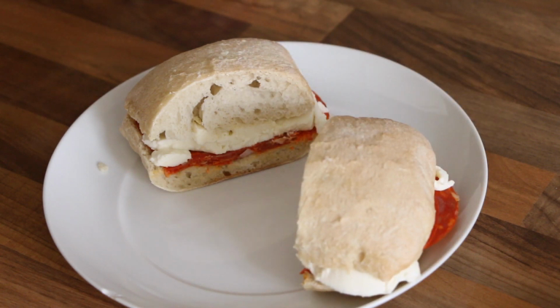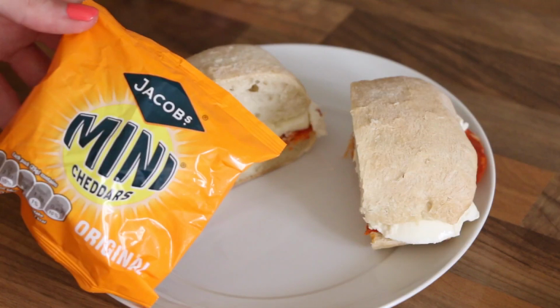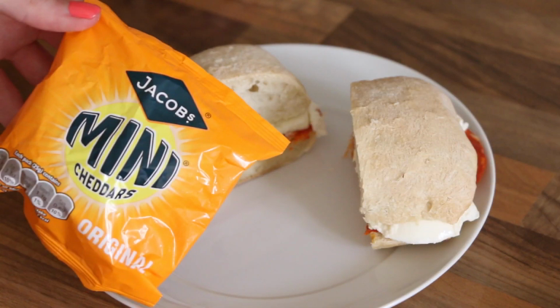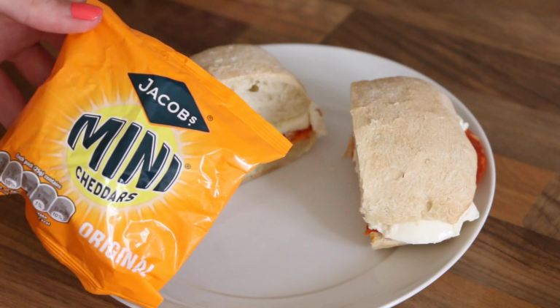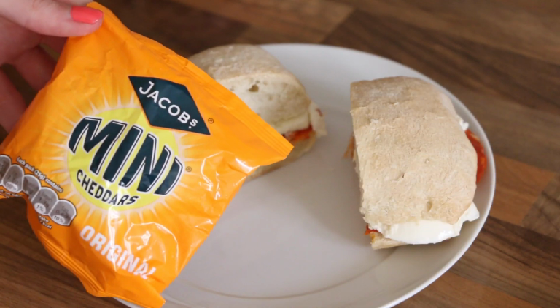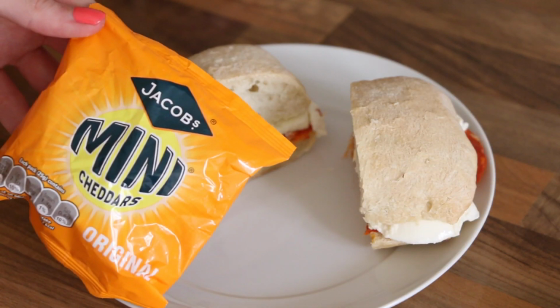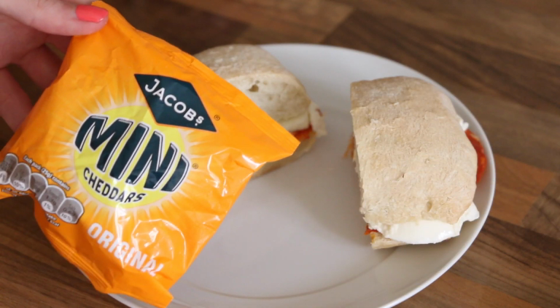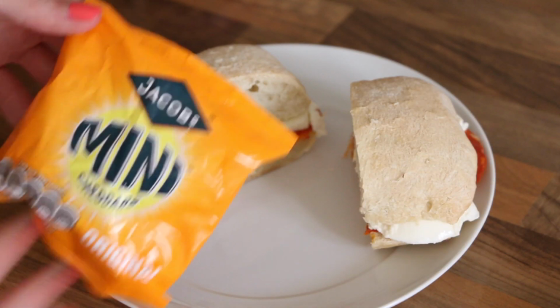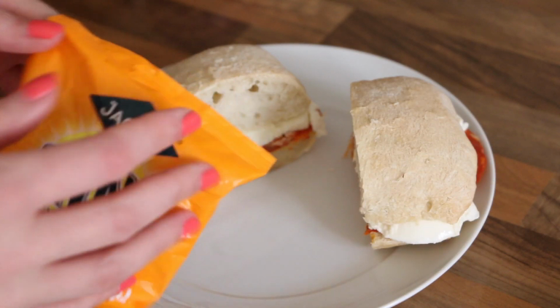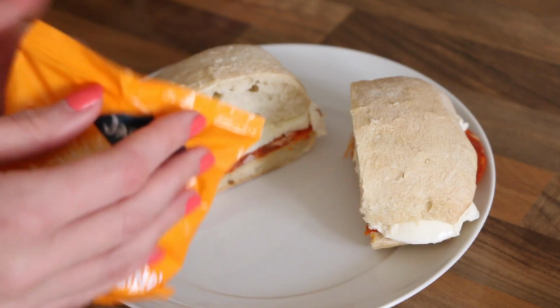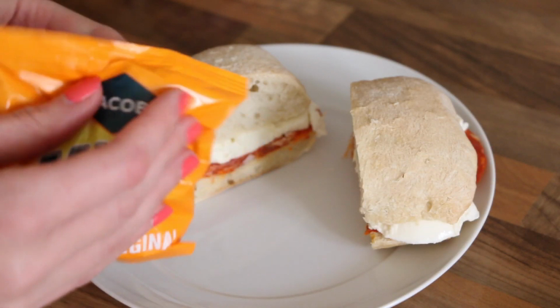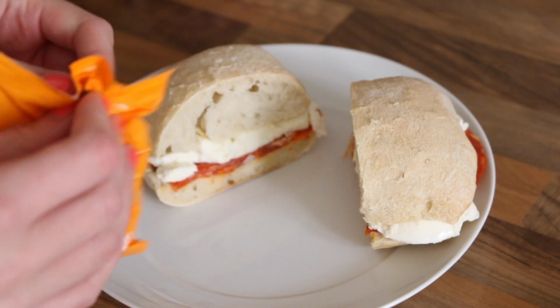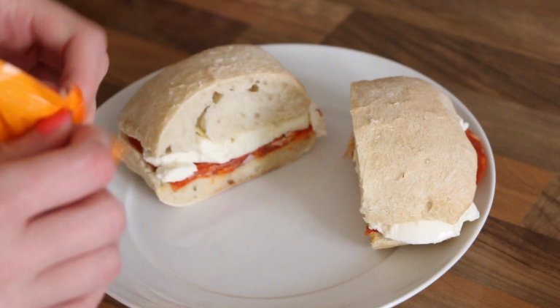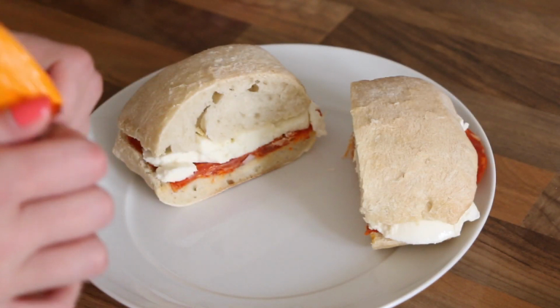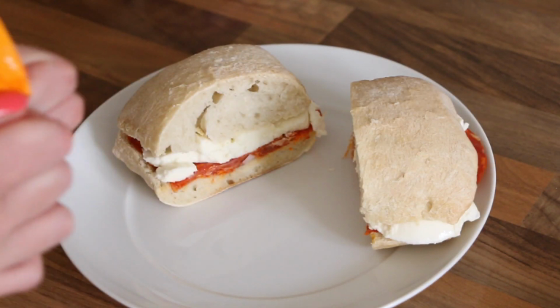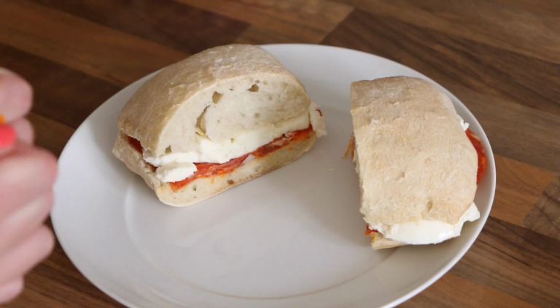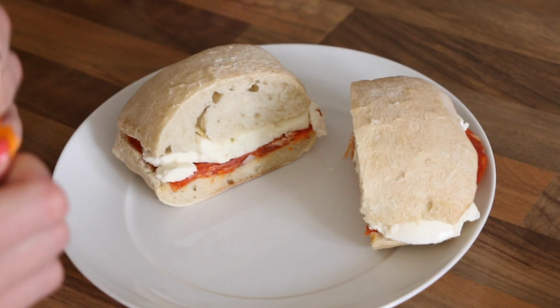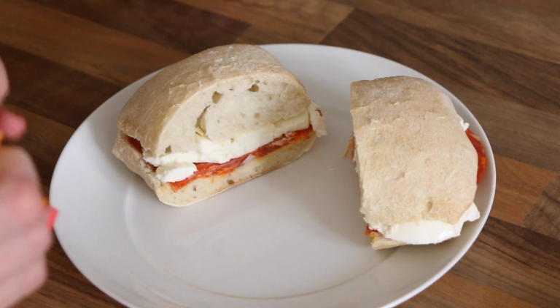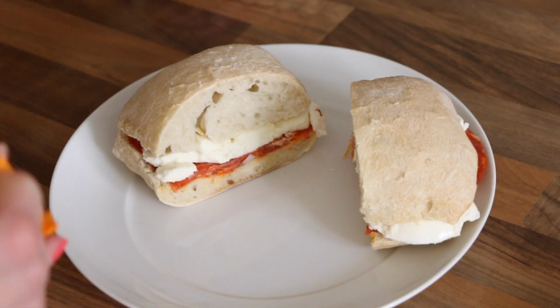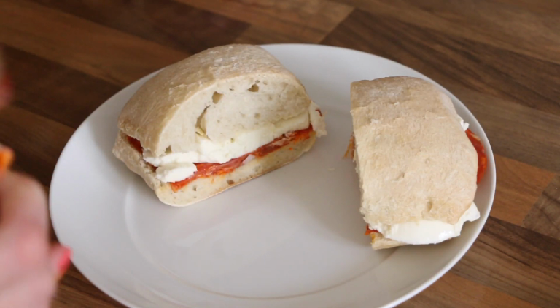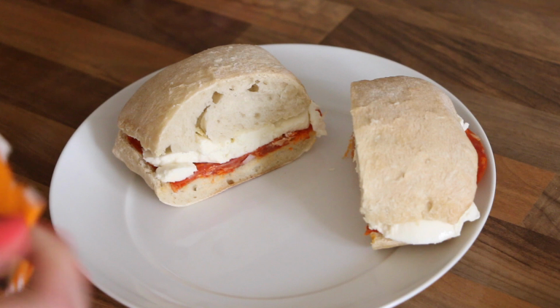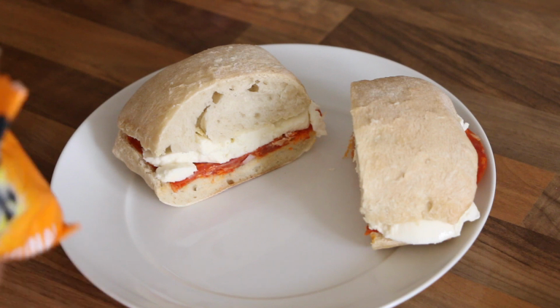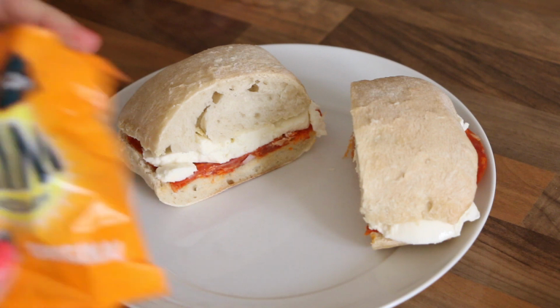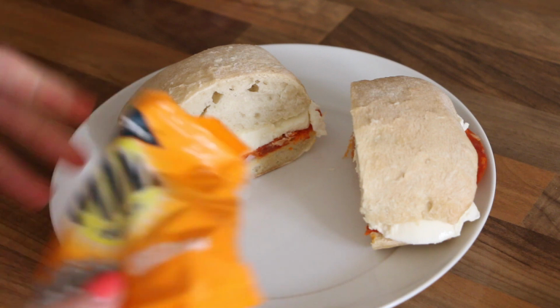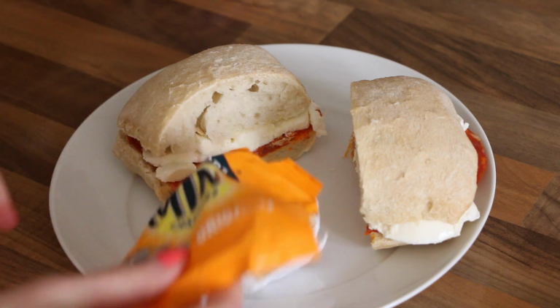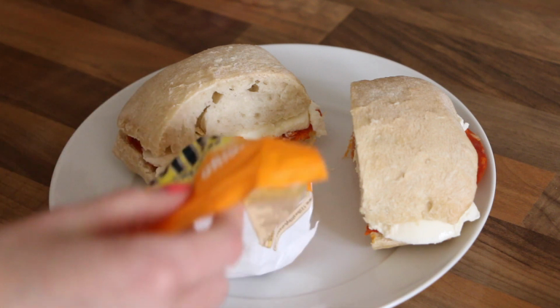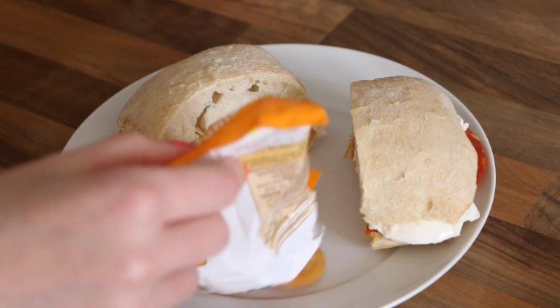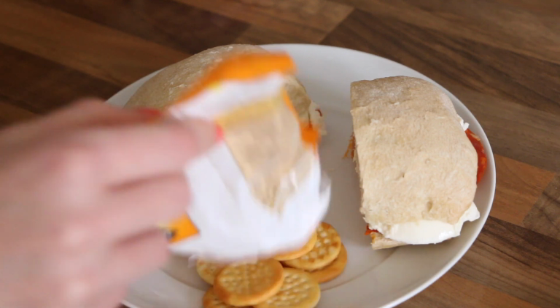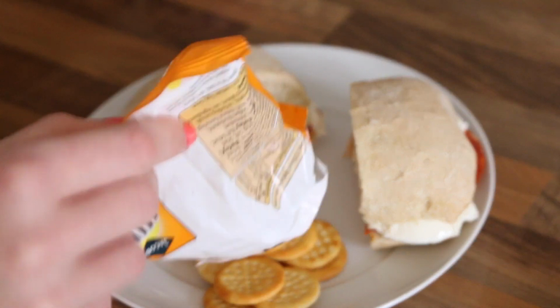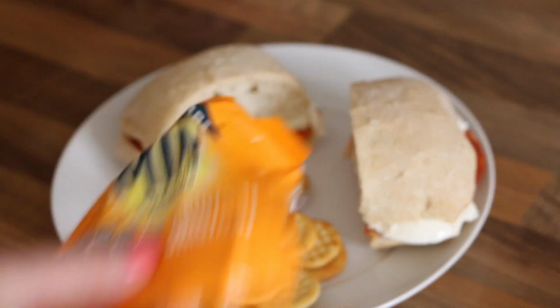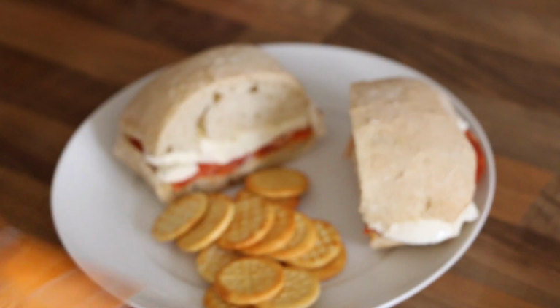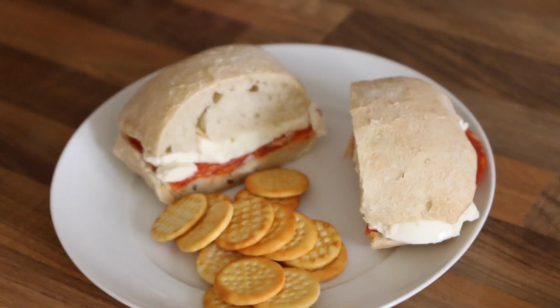I've been enjoying mini cheddars recently so that's what I'm going to have with my sandwich, and then I'm going to make myself another cup of tea.